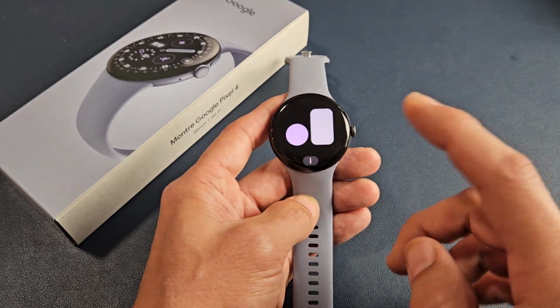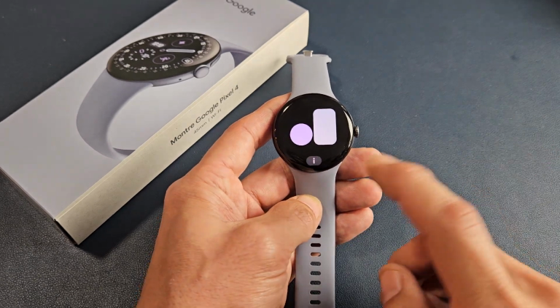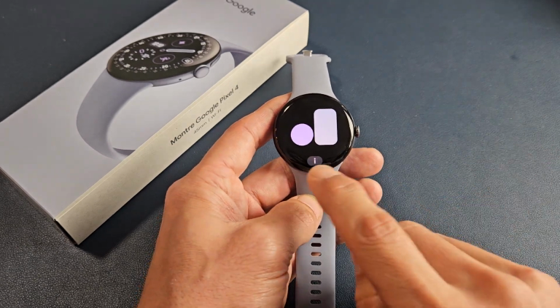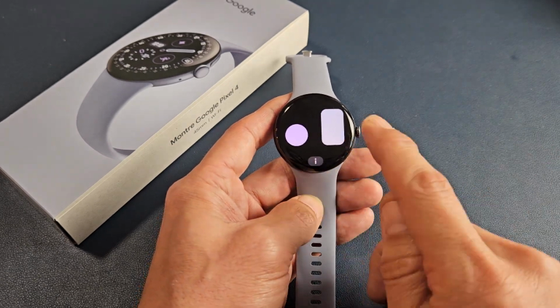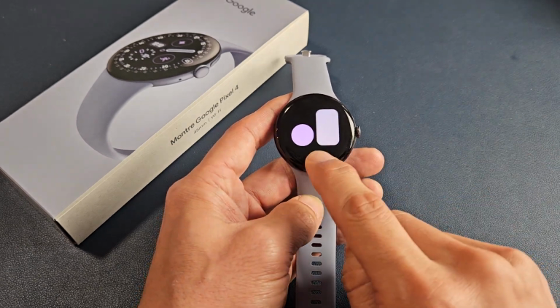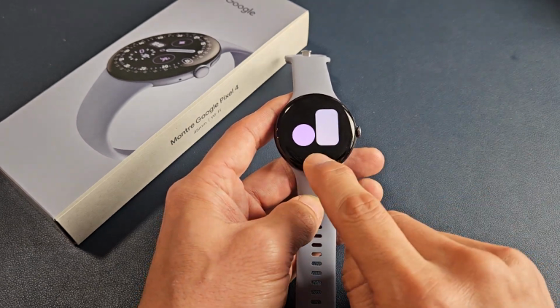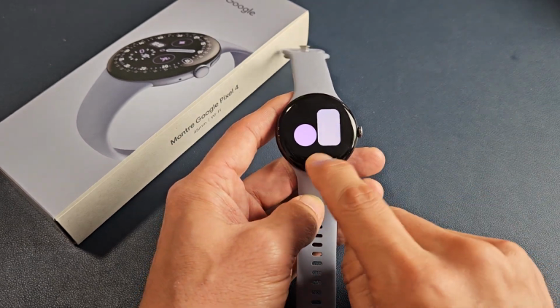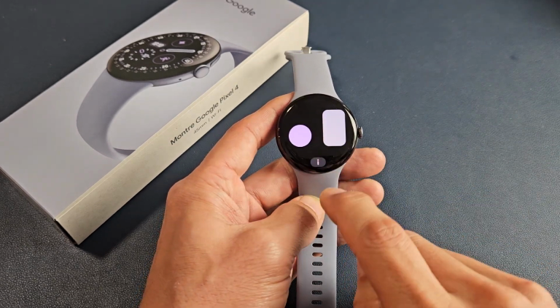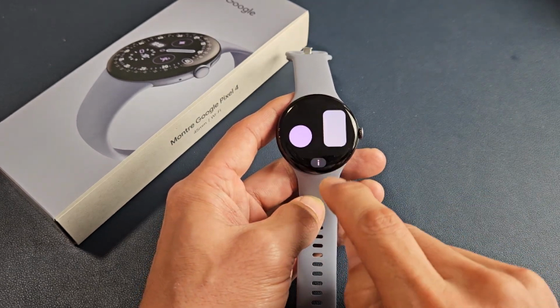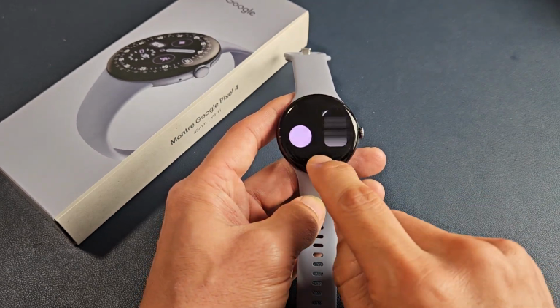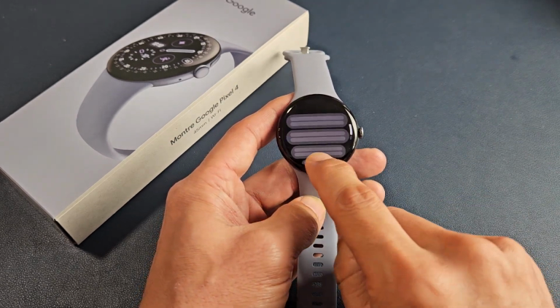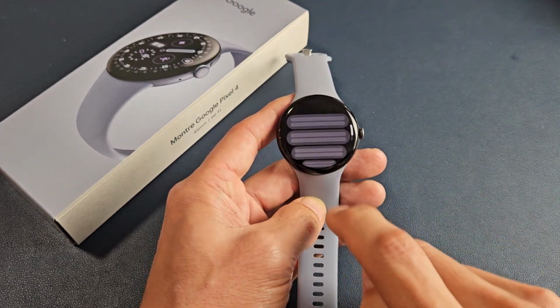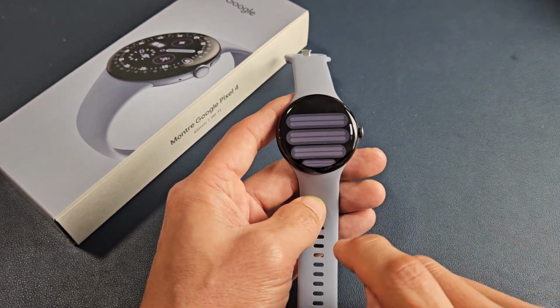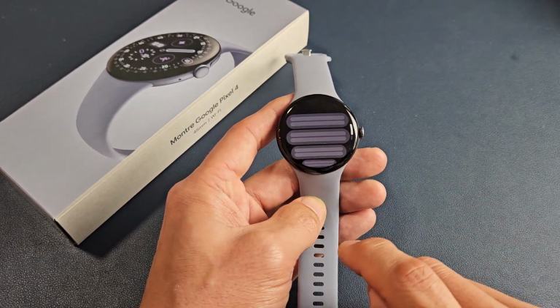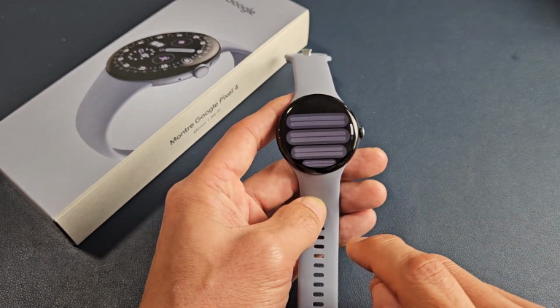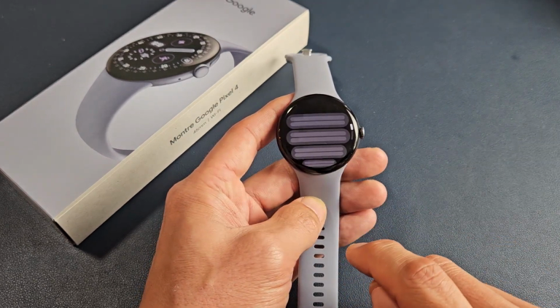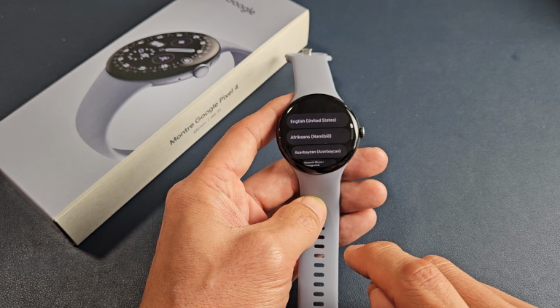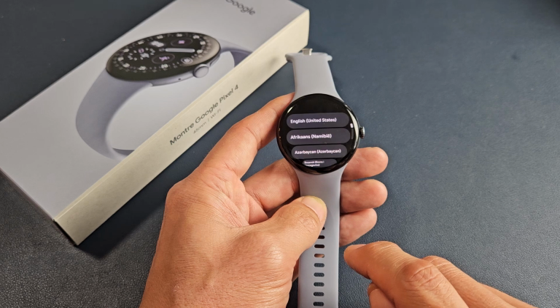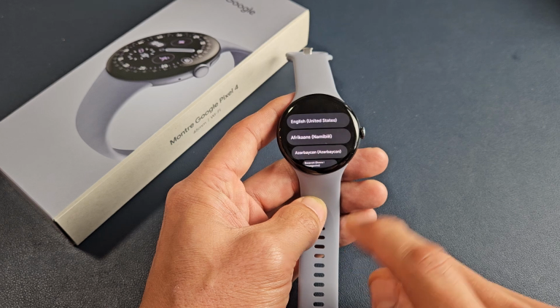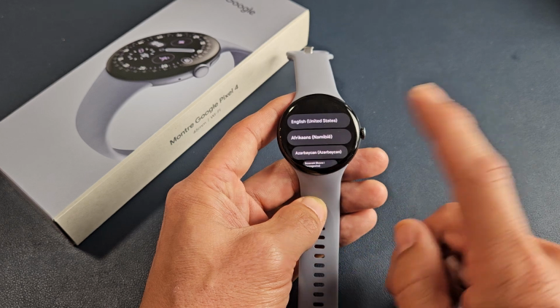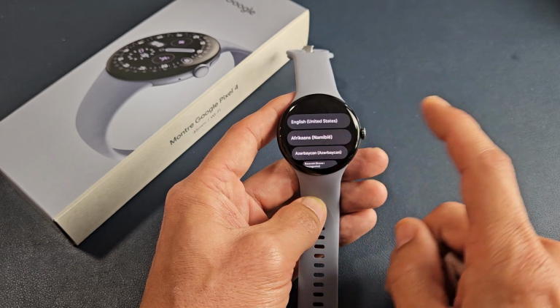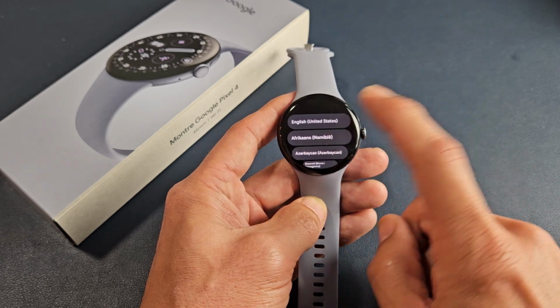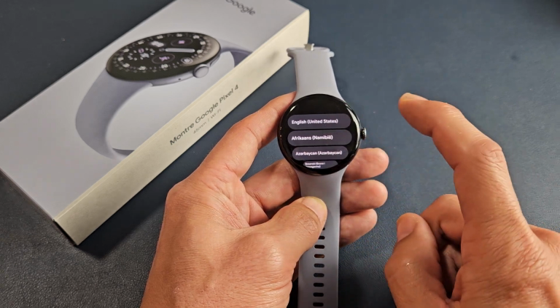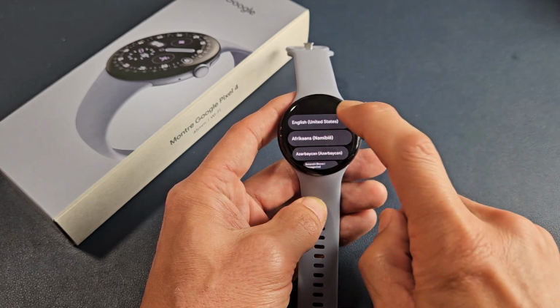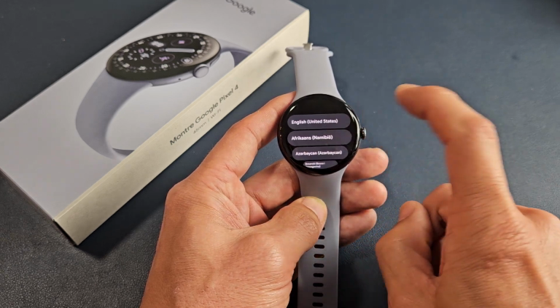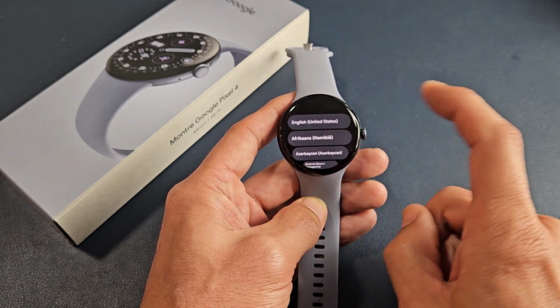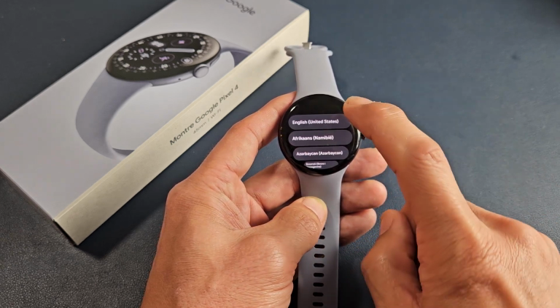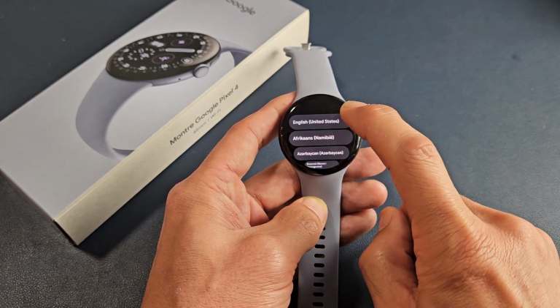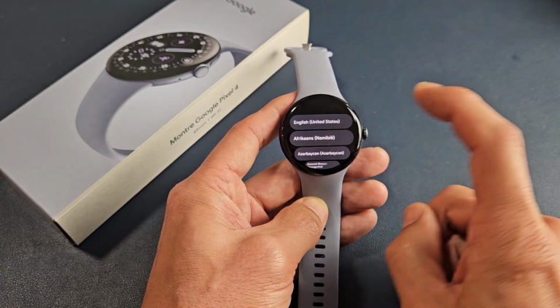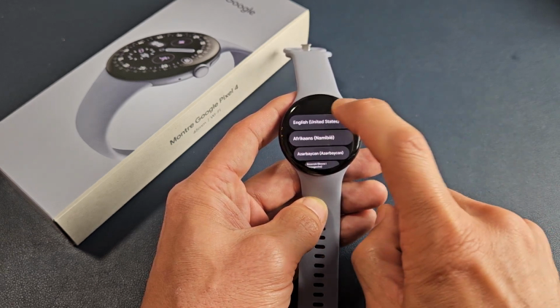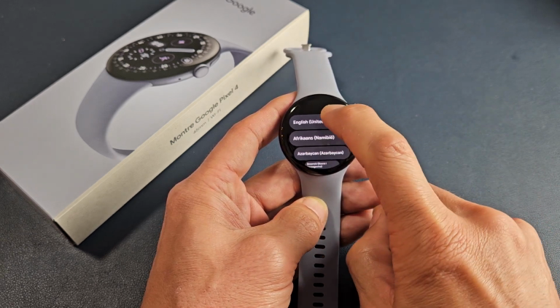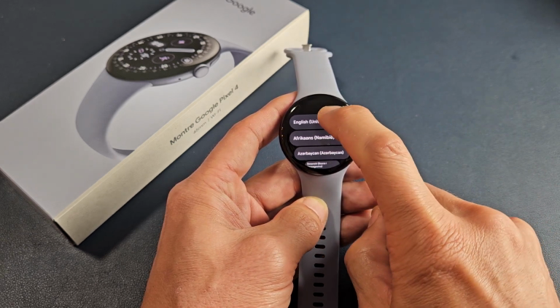Once you're here, you can tap on the eye and choose your language. I'm going to choose English in the United States for myself.